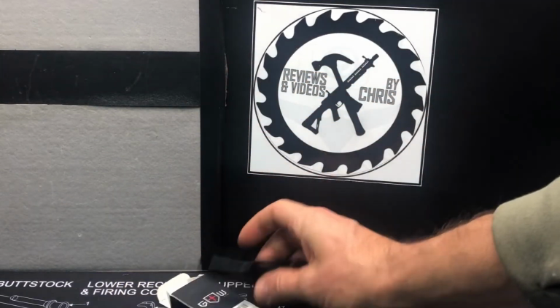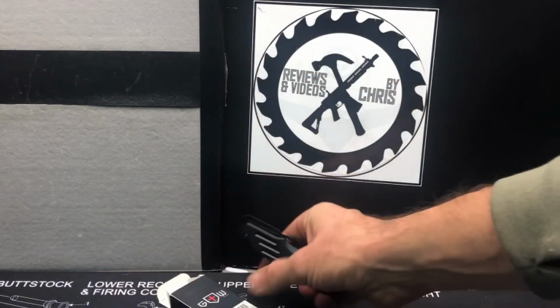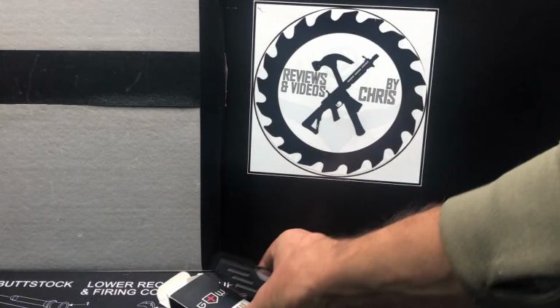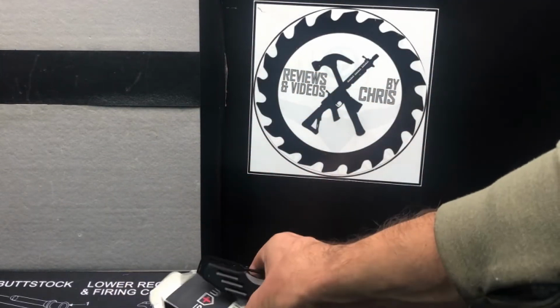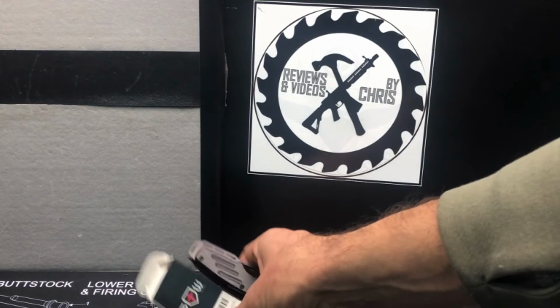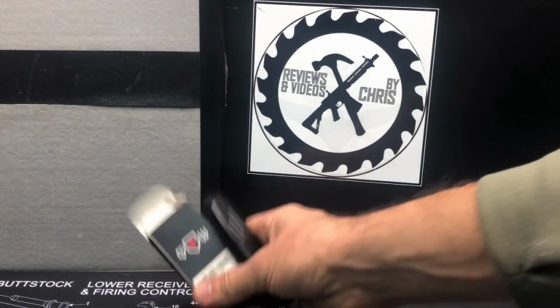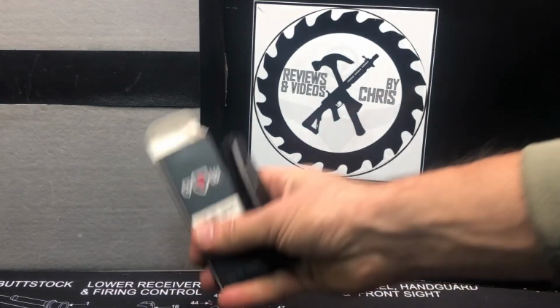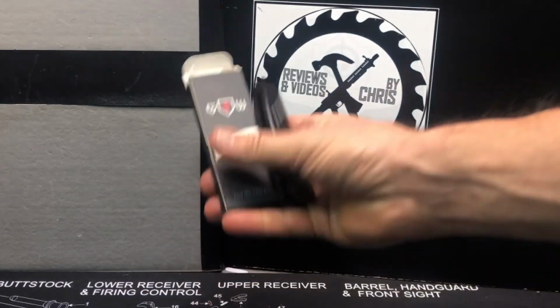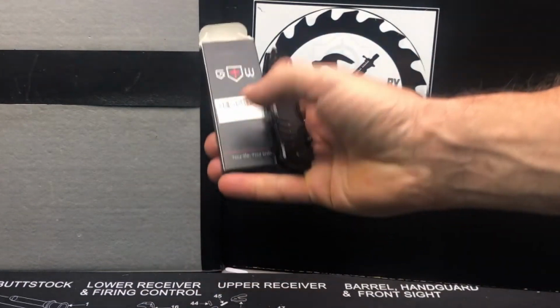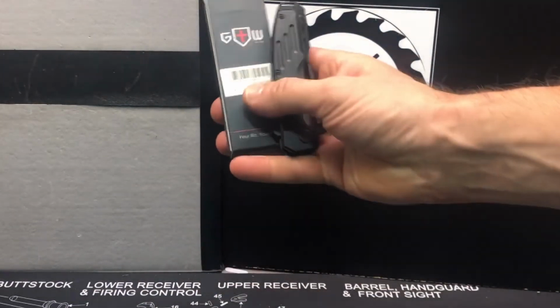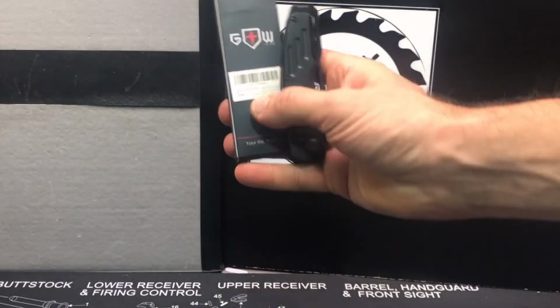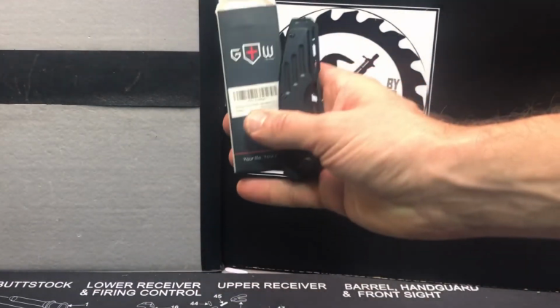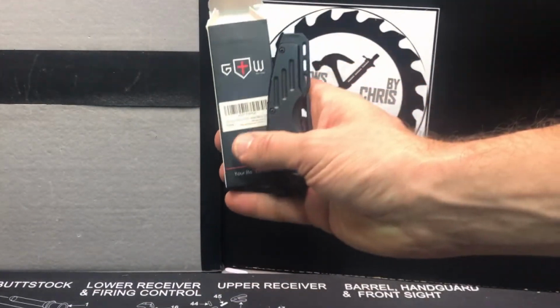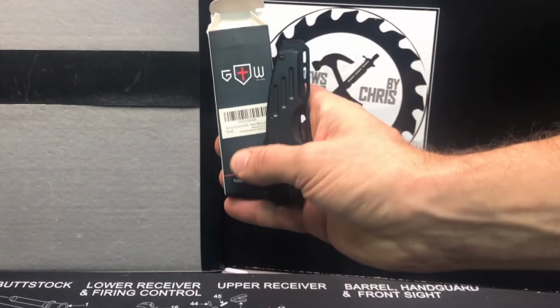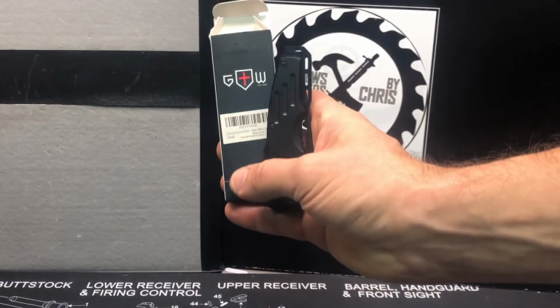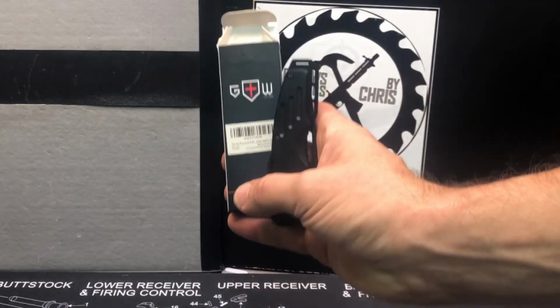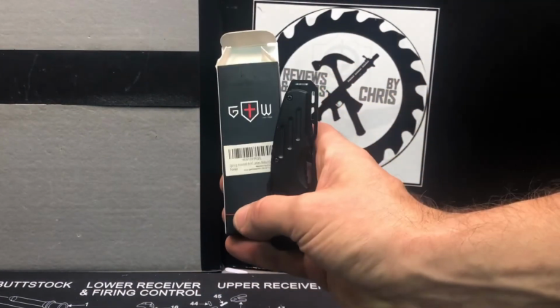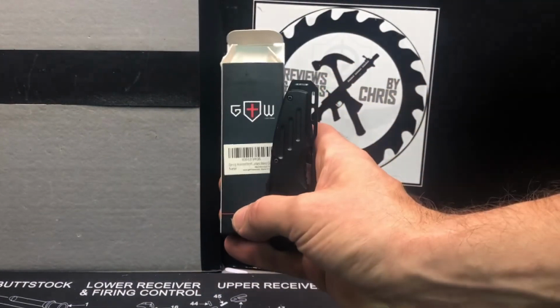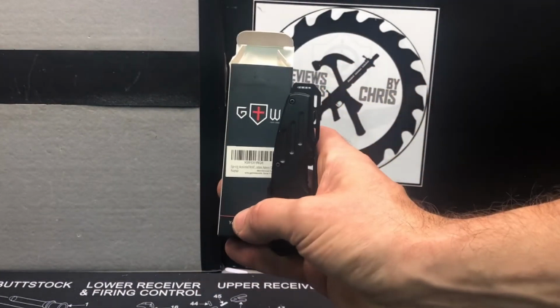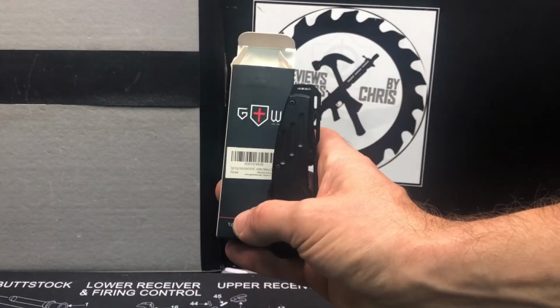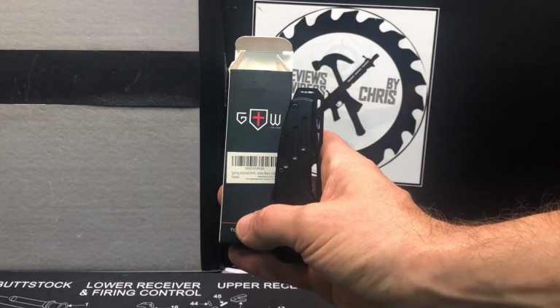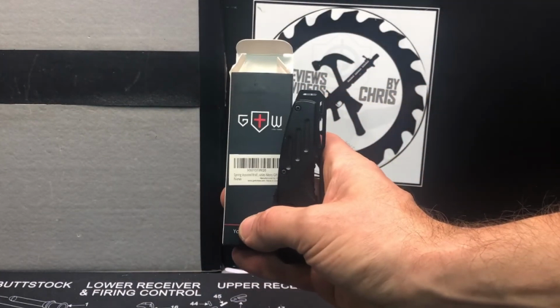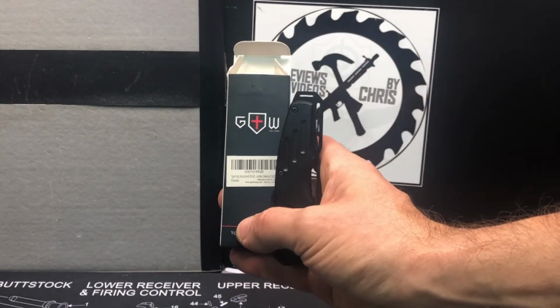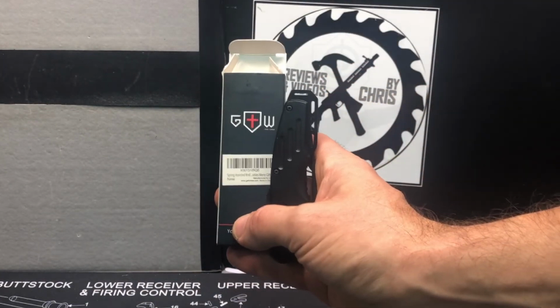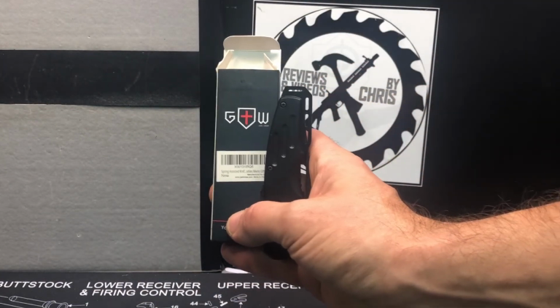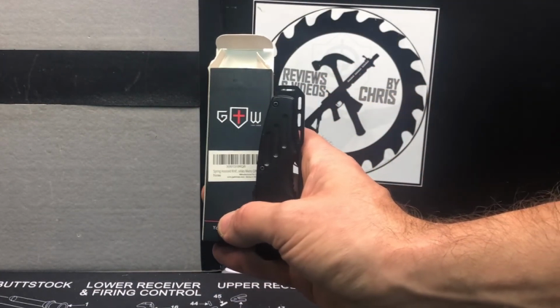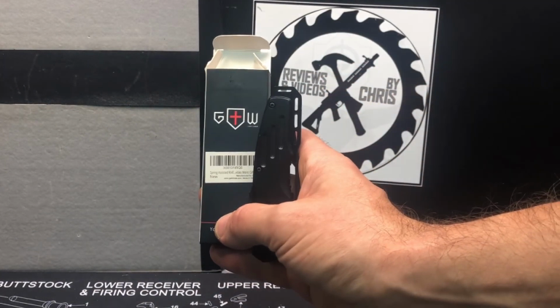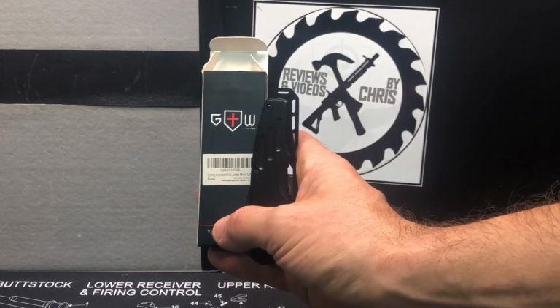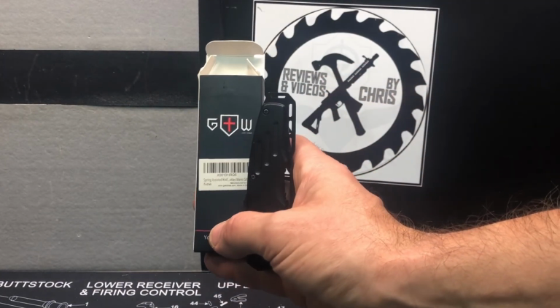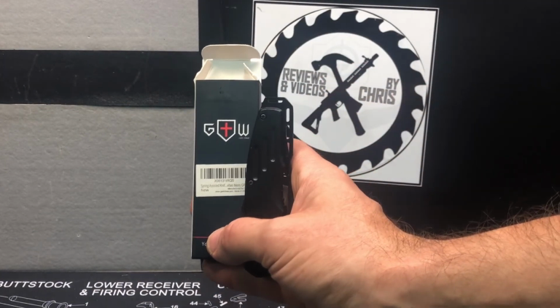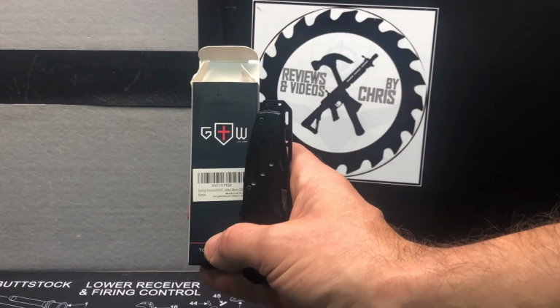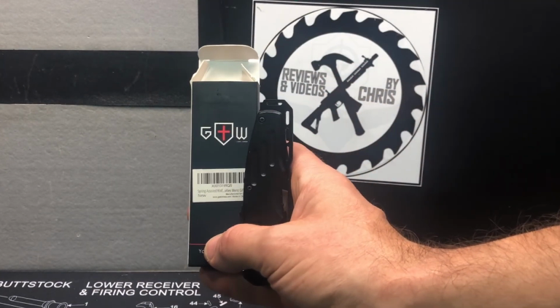So there it is, the spring-assist folding pocket knife from GW. Thank you.